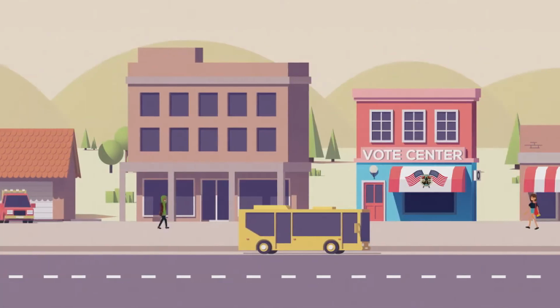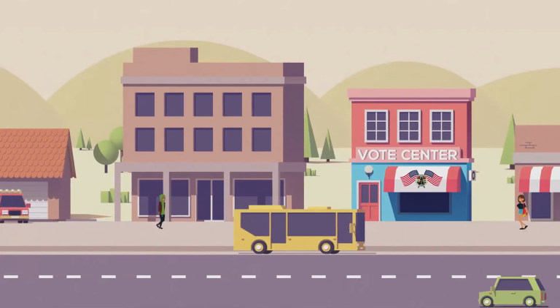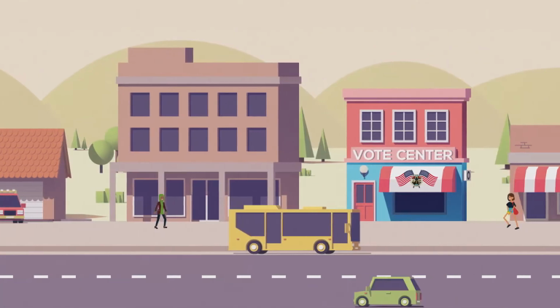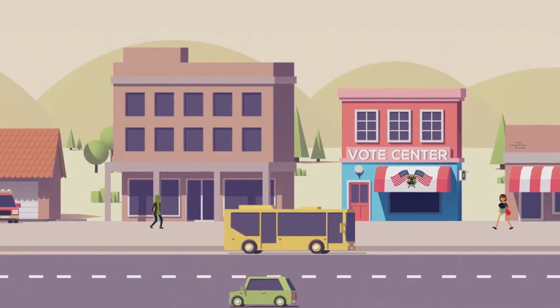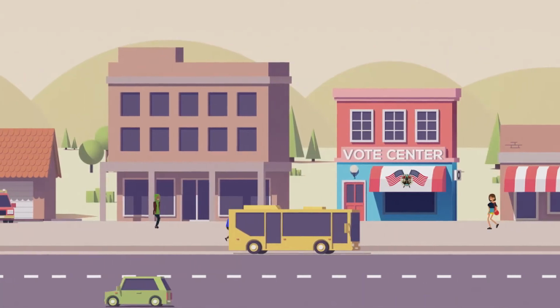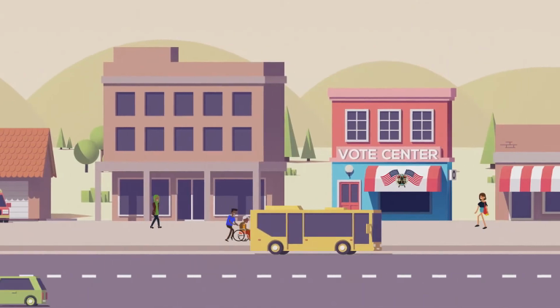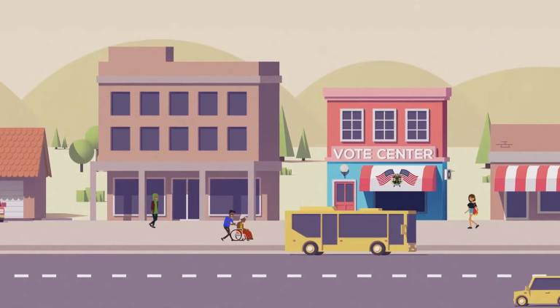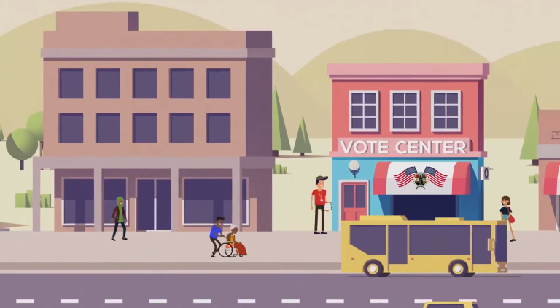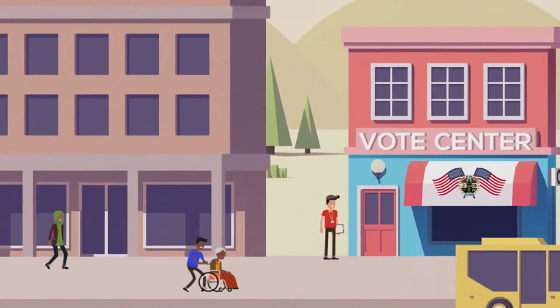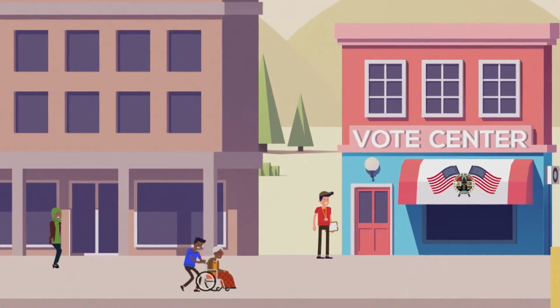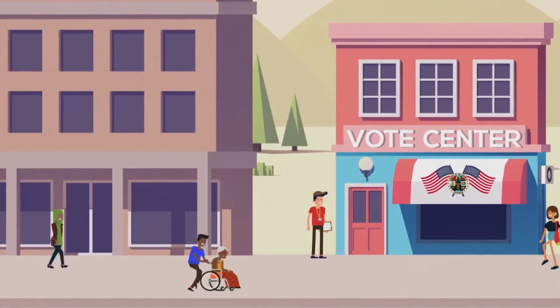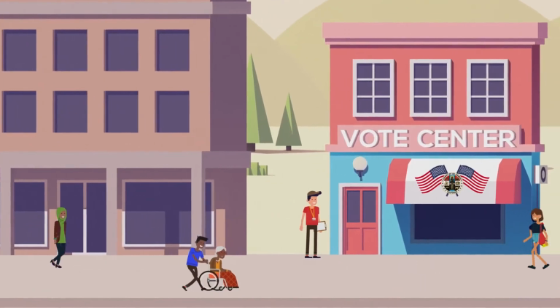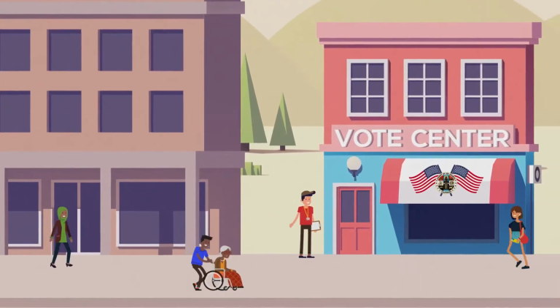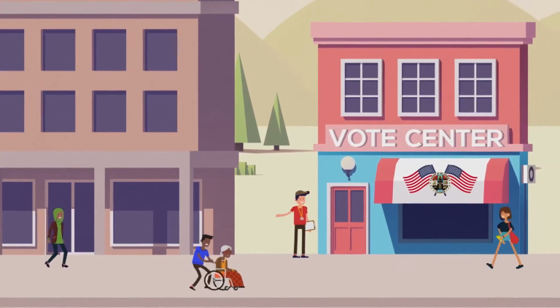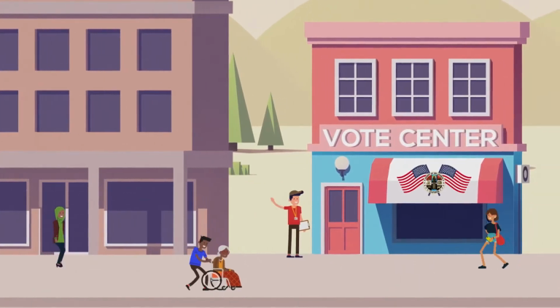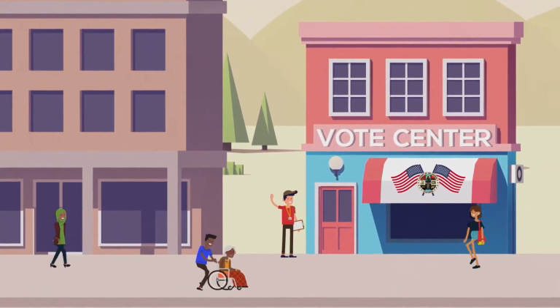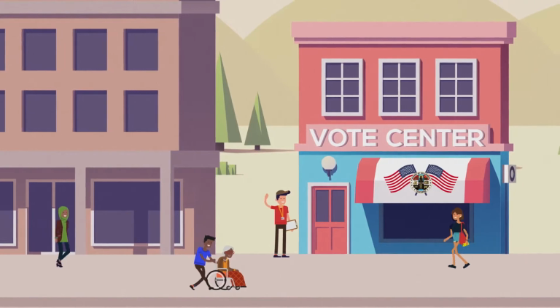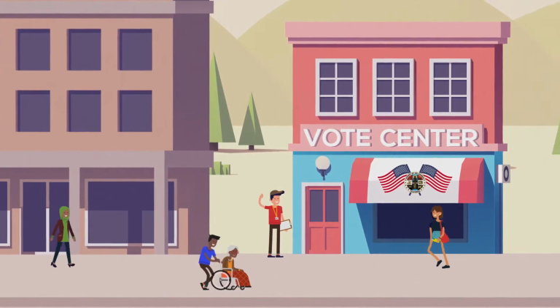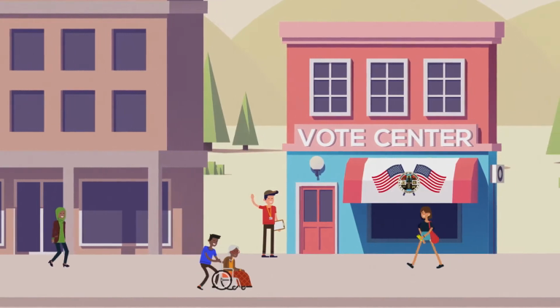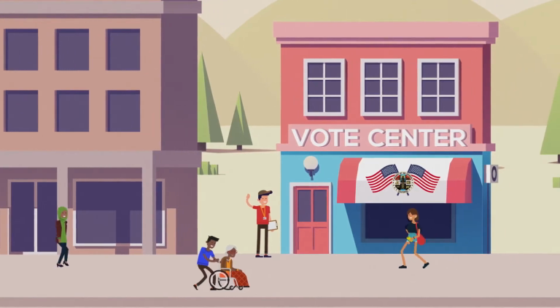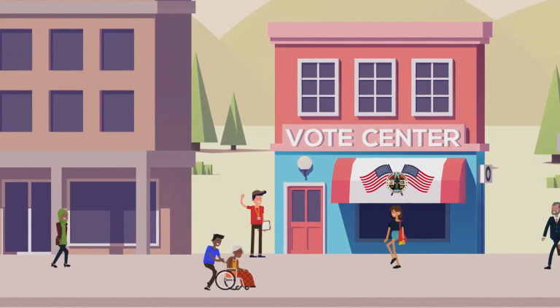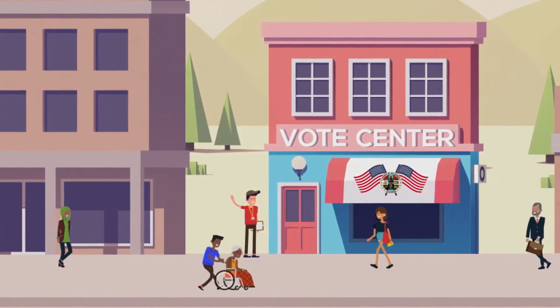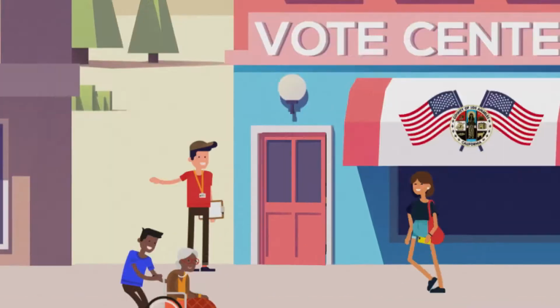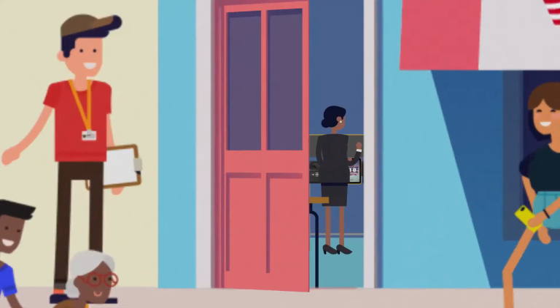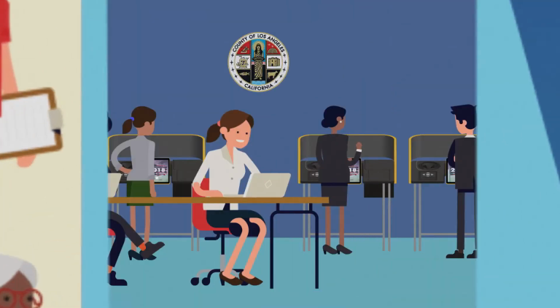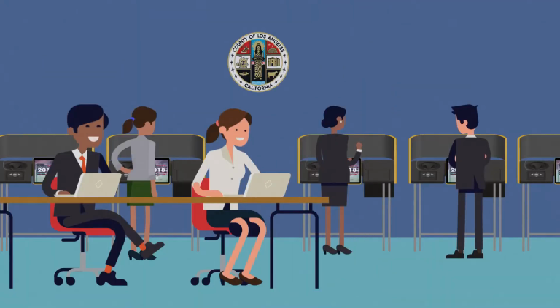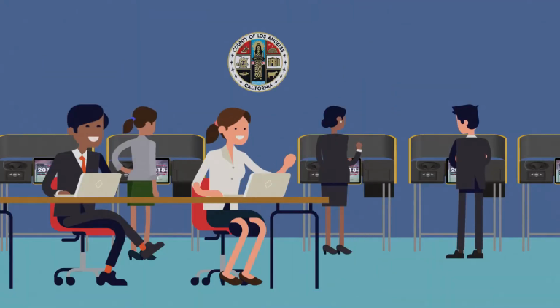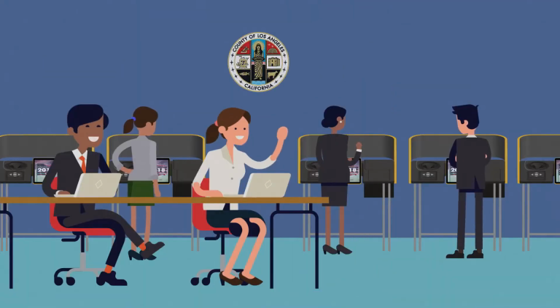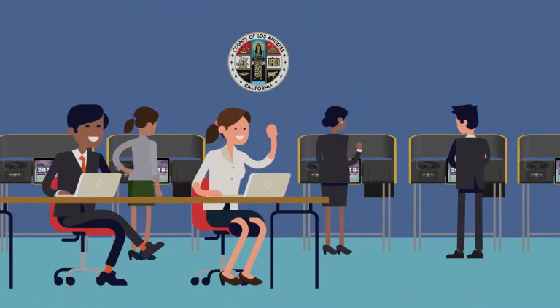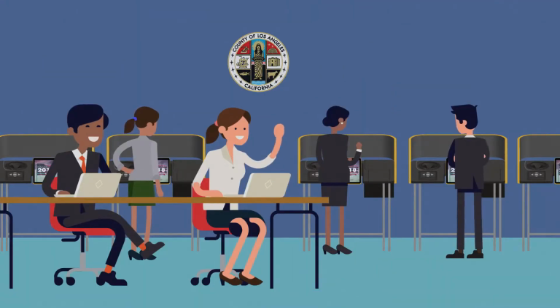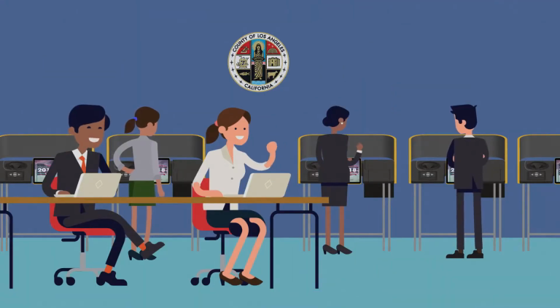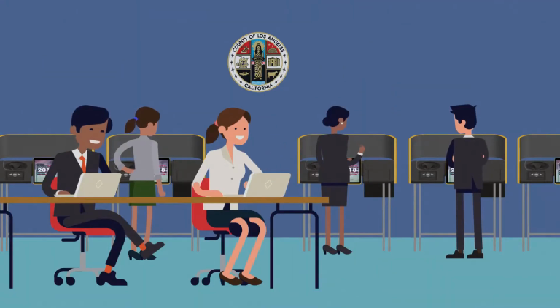Once you've arrived, a vote center assistant will greet you and check you in before taking you to the ballot marking device.